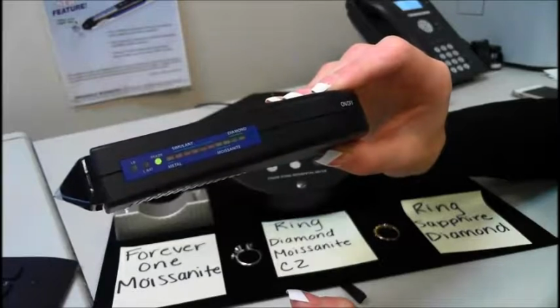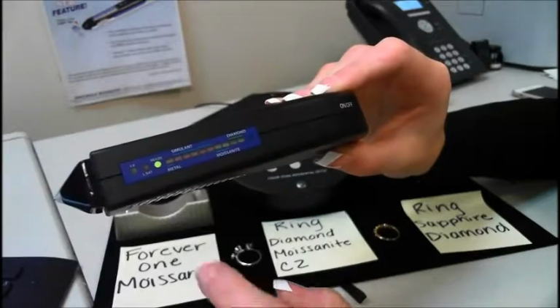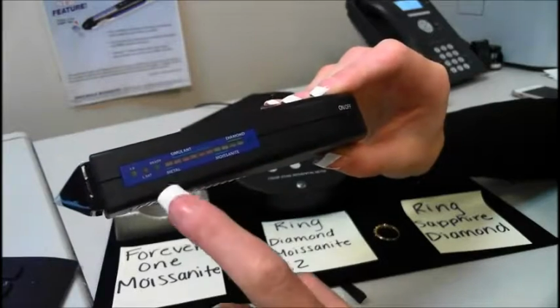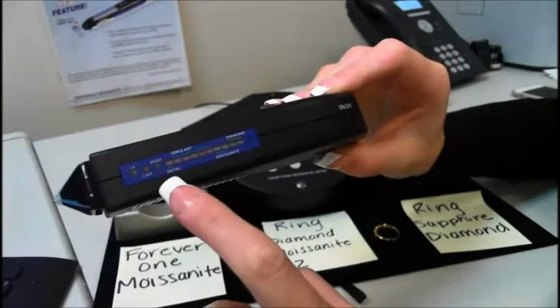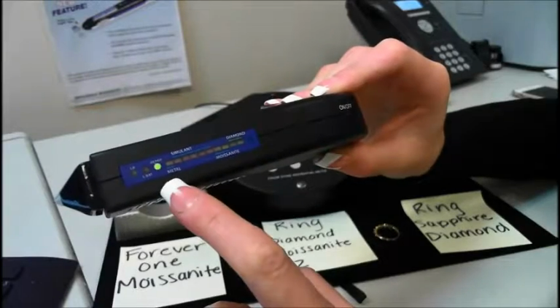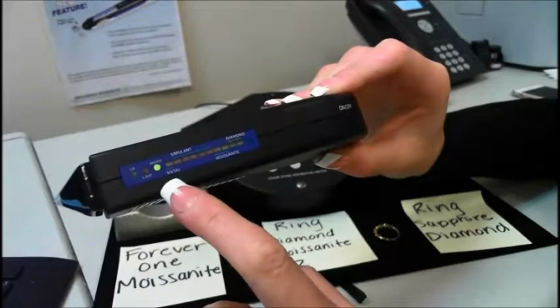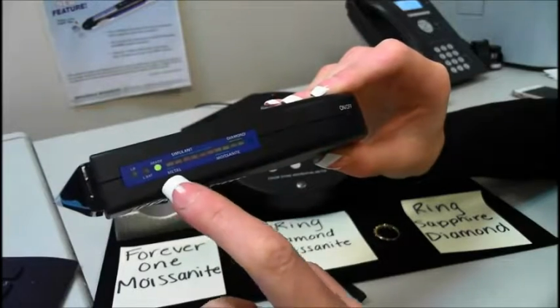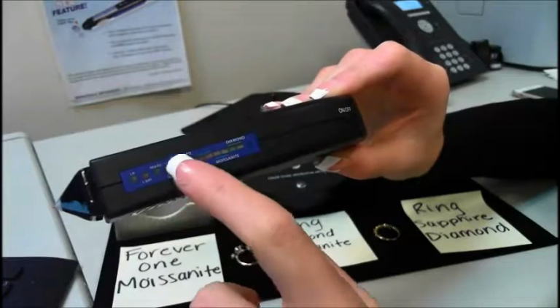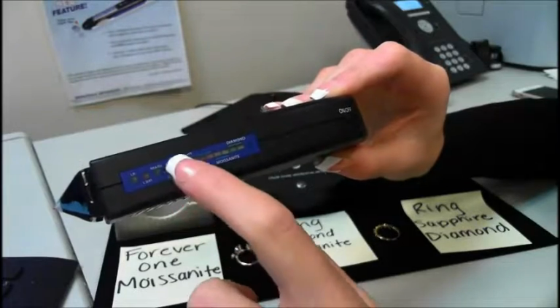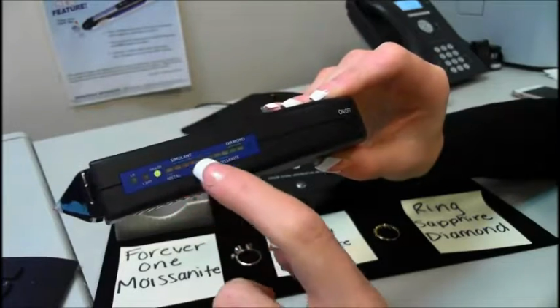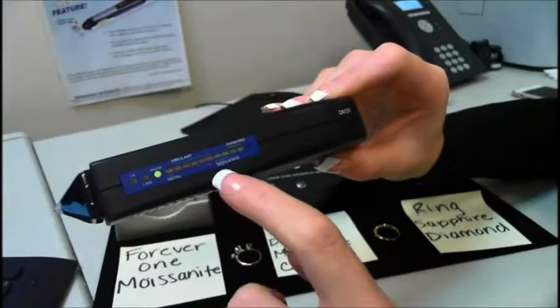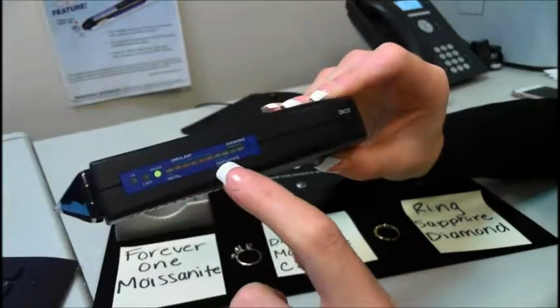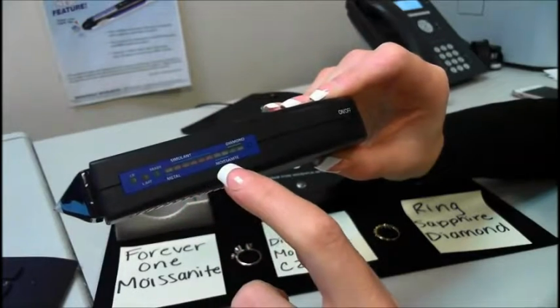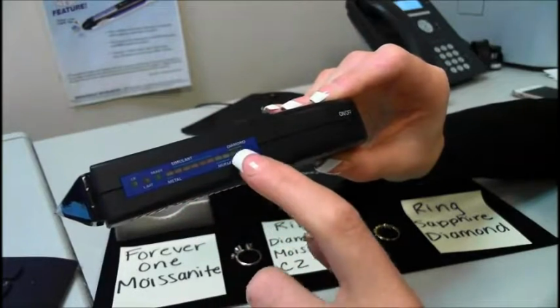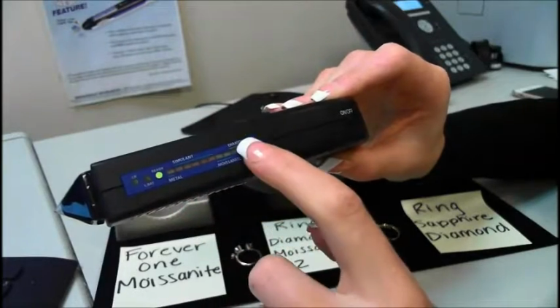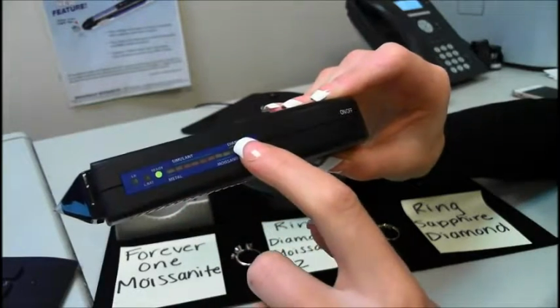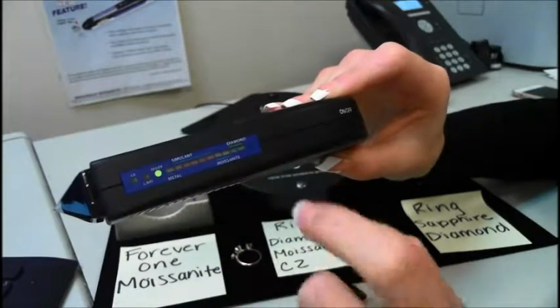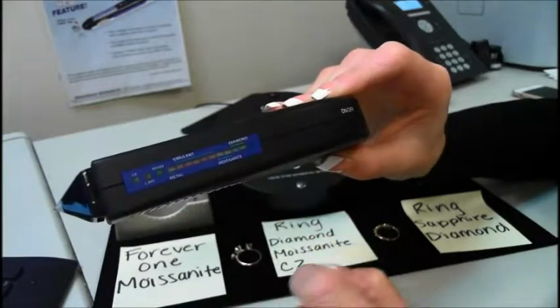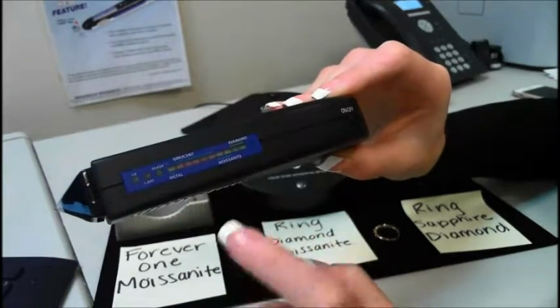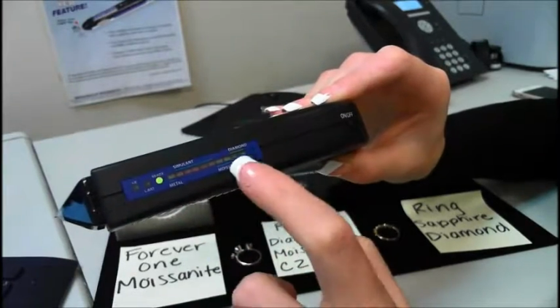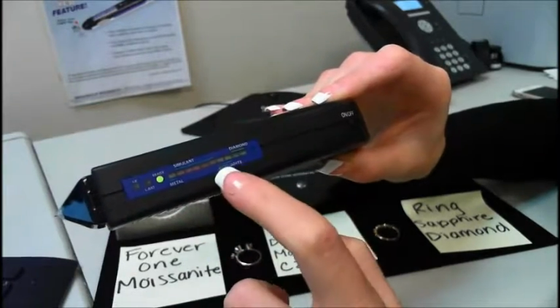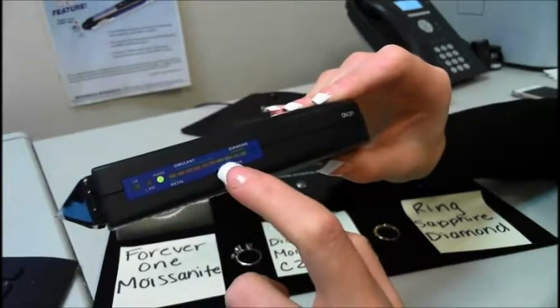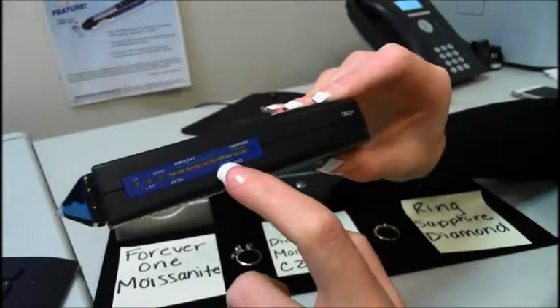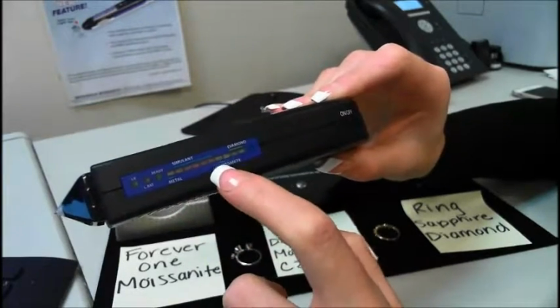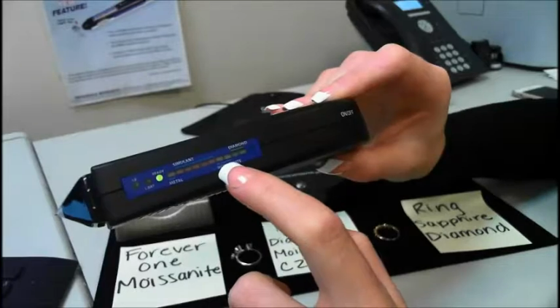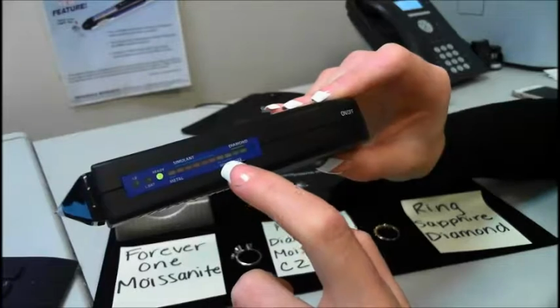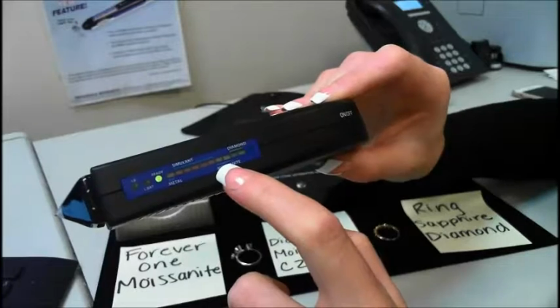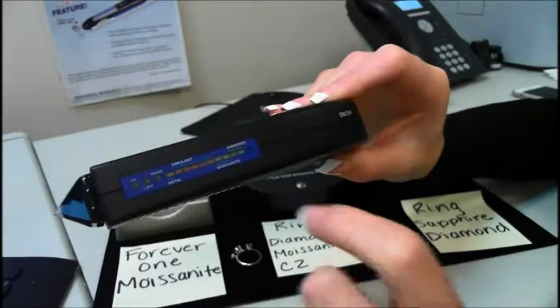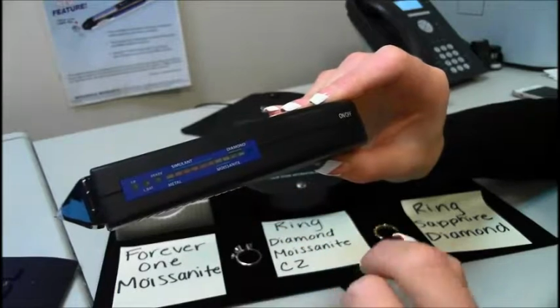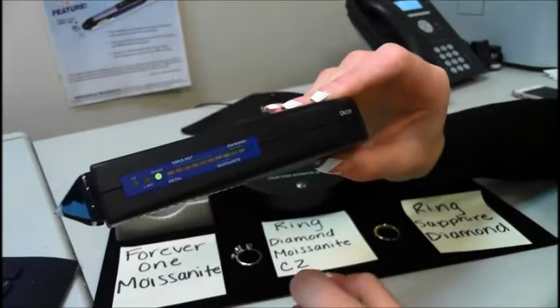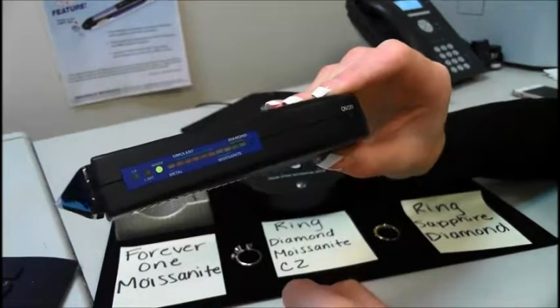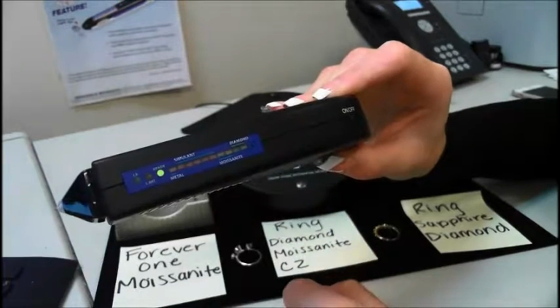As you can see here, the display shows: metal, simulant, moissanite, diamond — including Forever One and neo-moissanite.